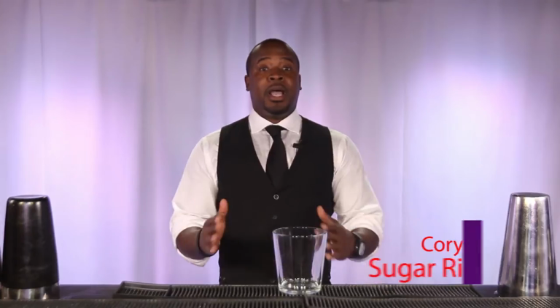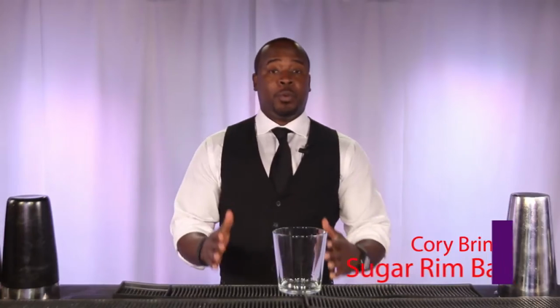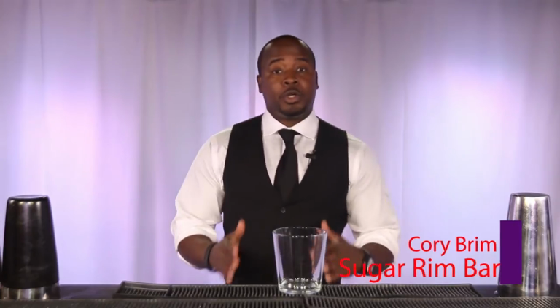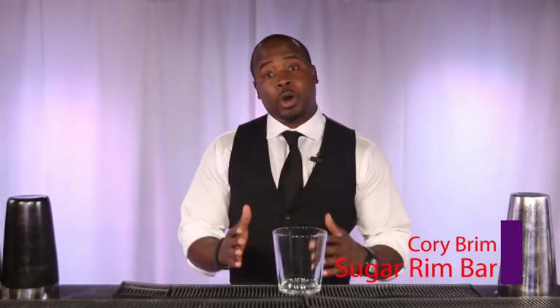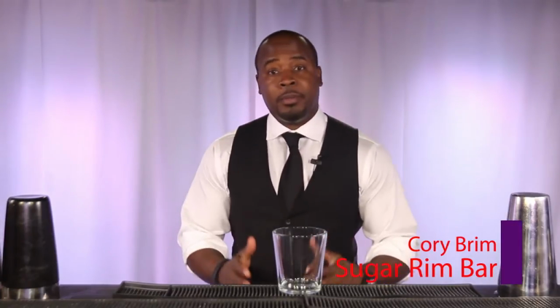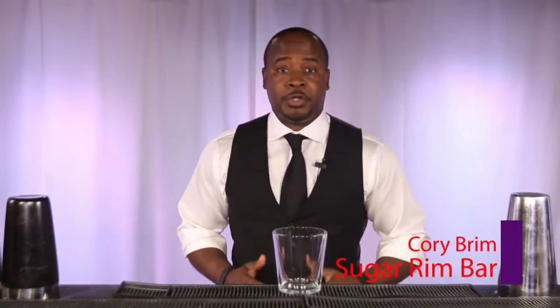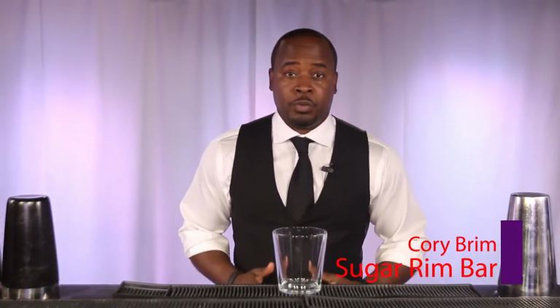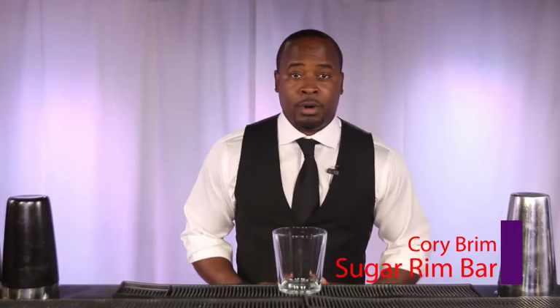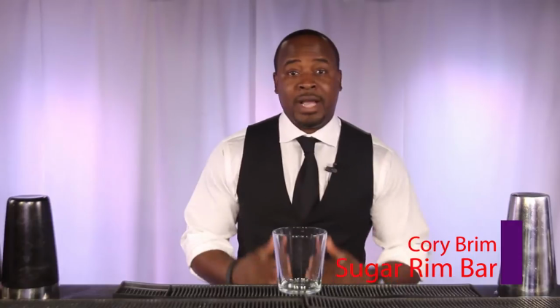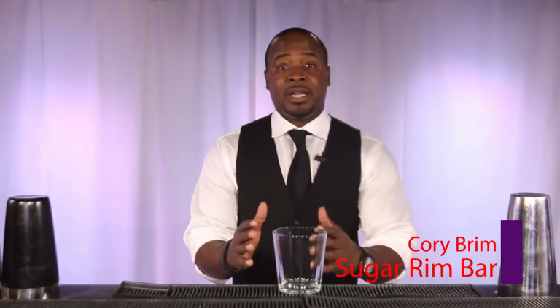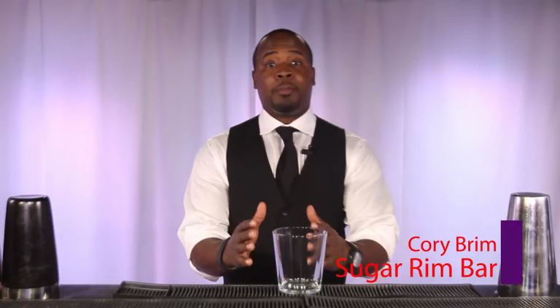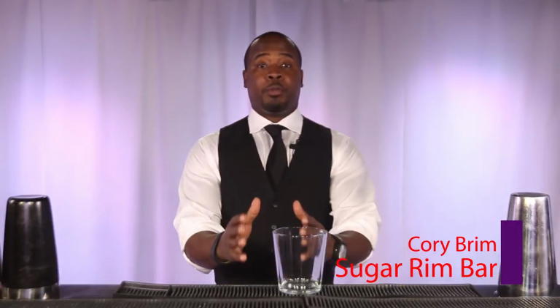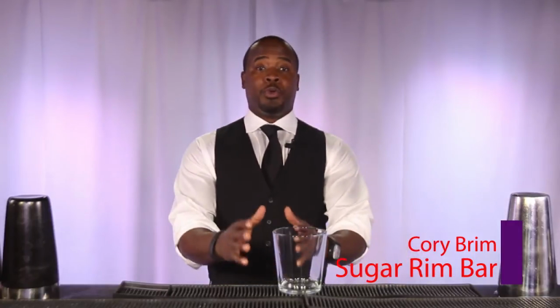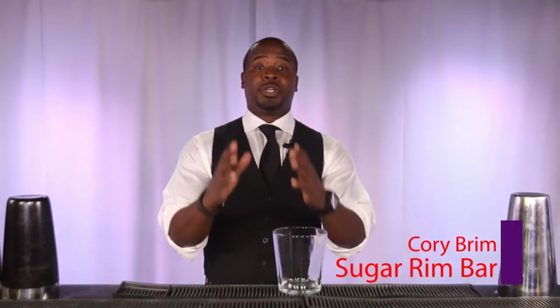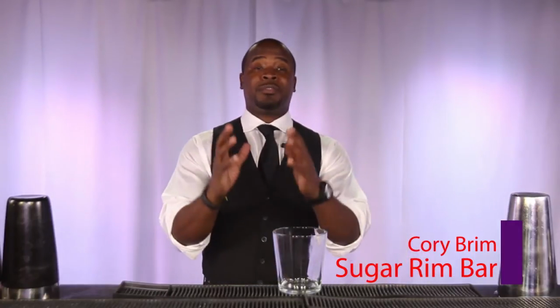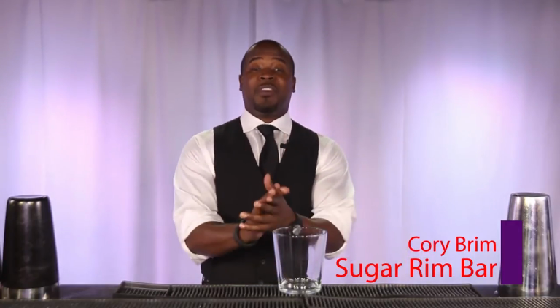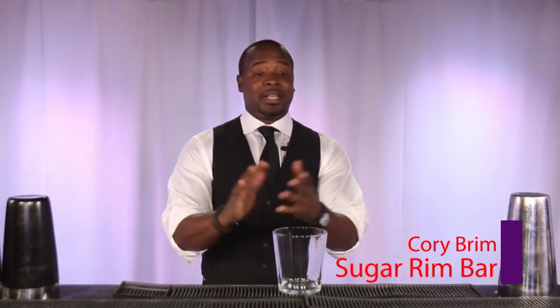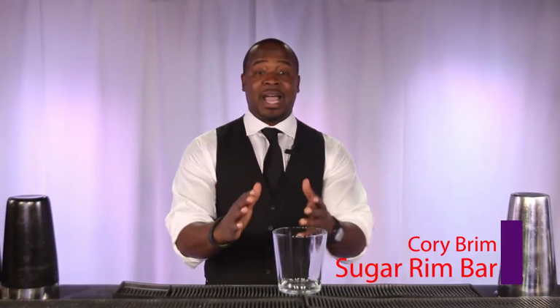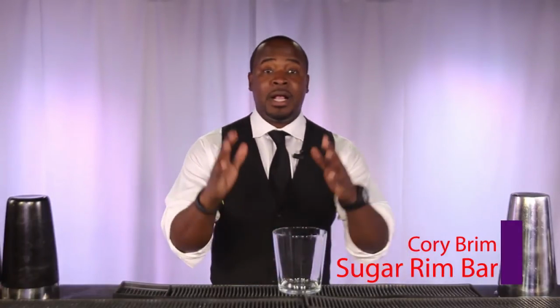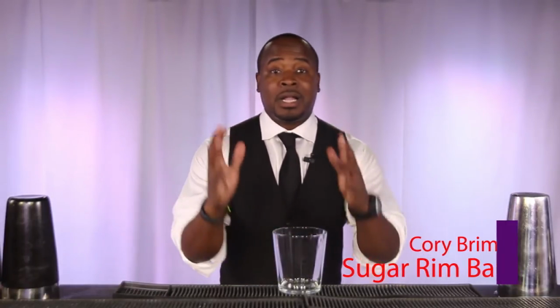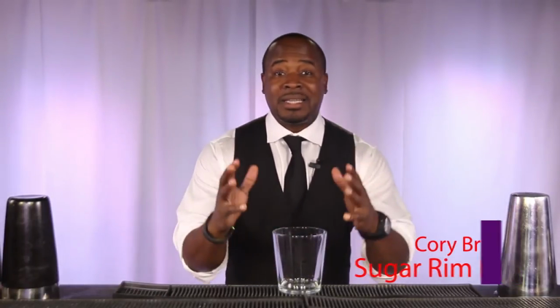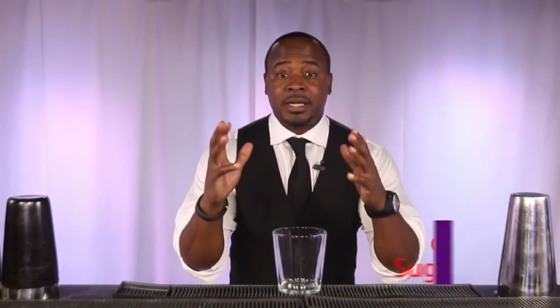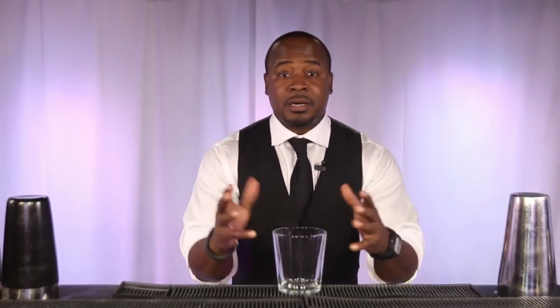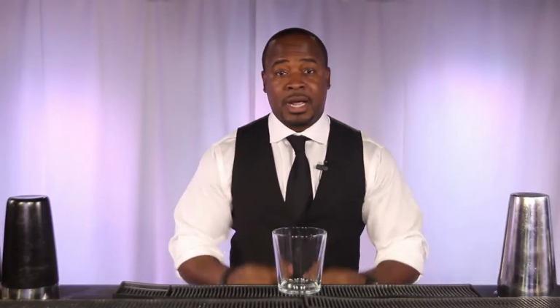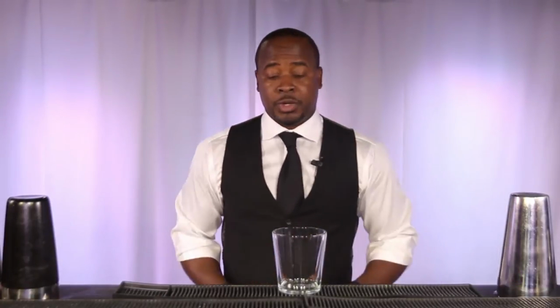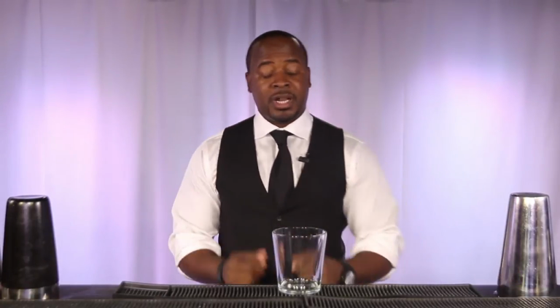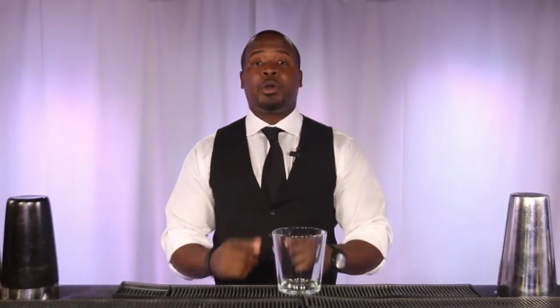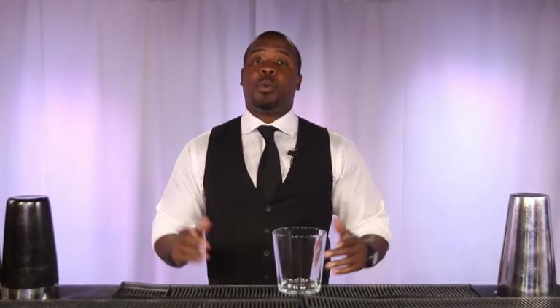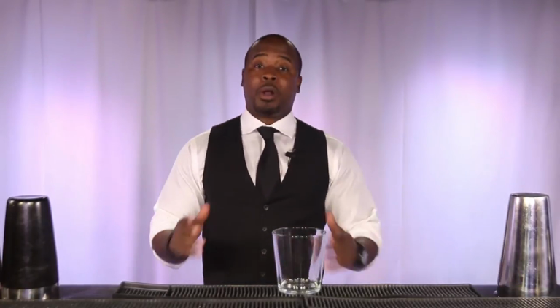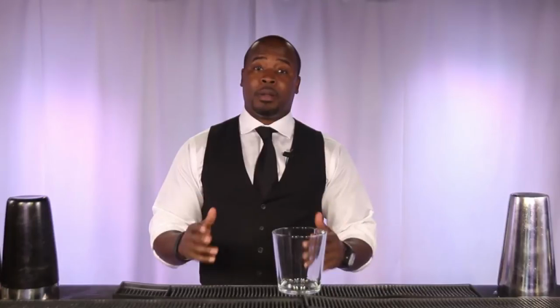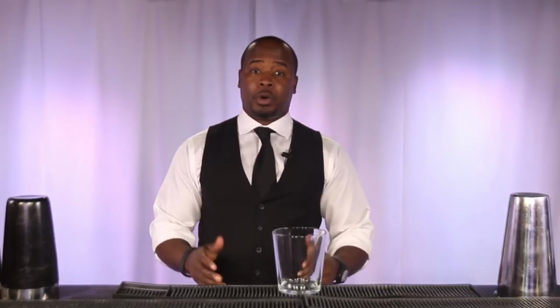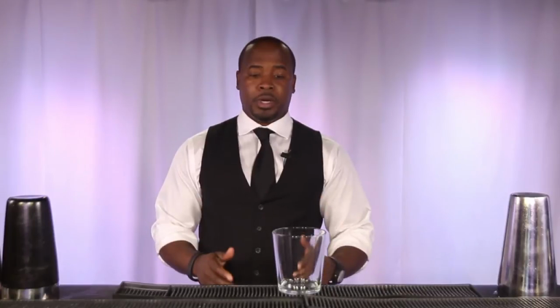Hey everyone, Cory Brim here for Sugar Rim Bar, and today I'm going to bring you some fun, exciting, classic summertime drinks. Today we're going to make a watermelon margarita.